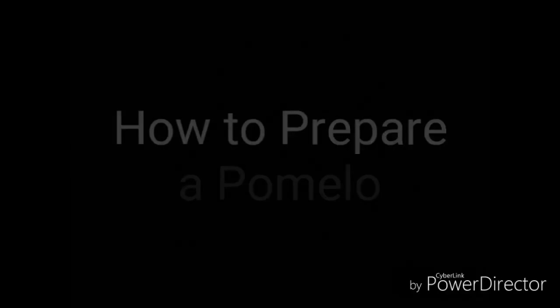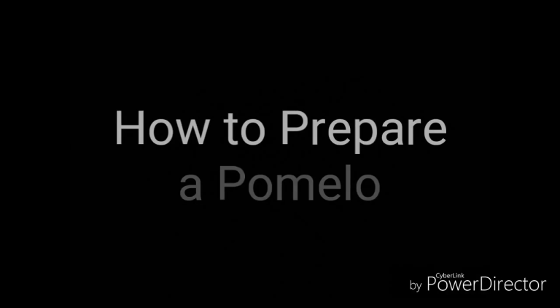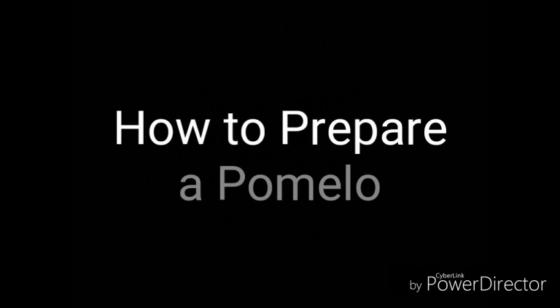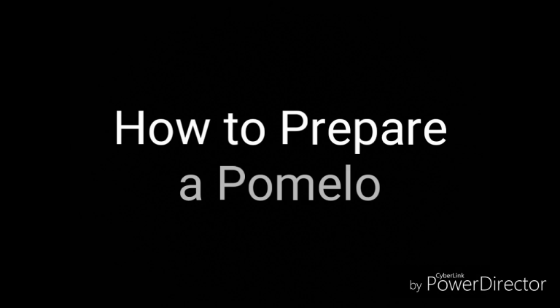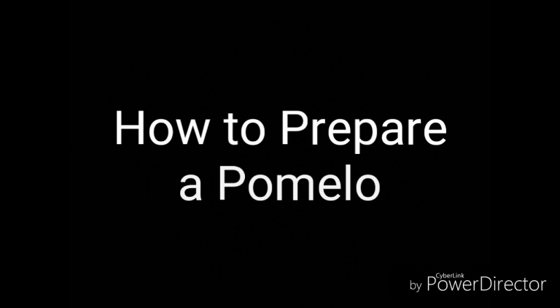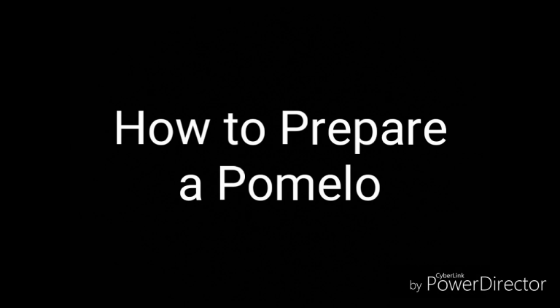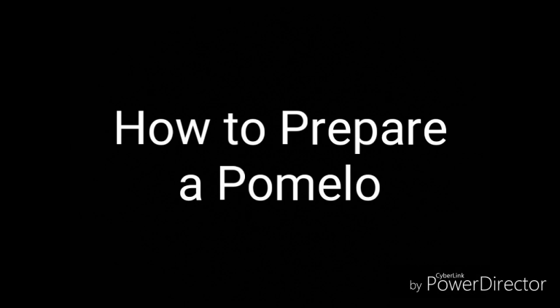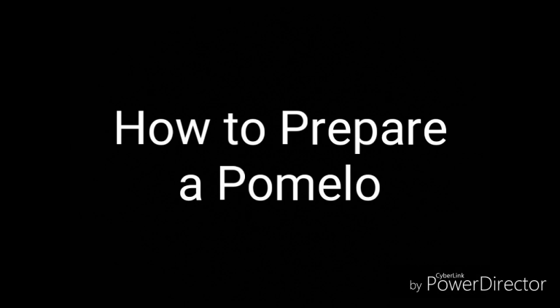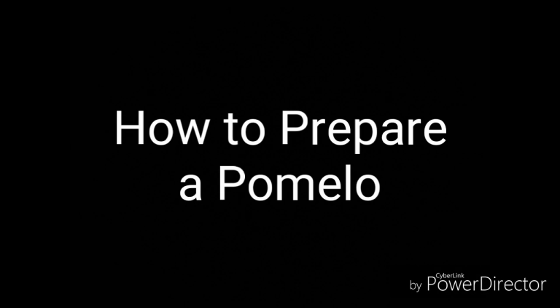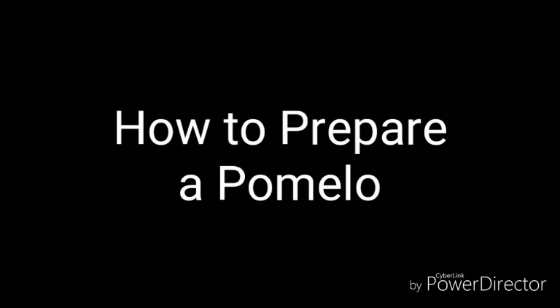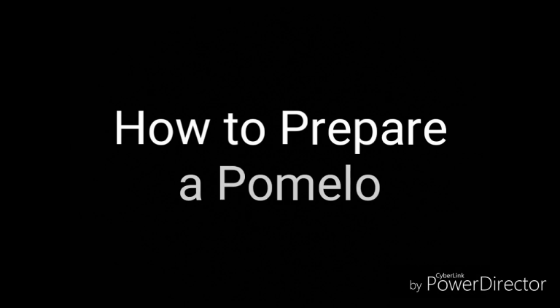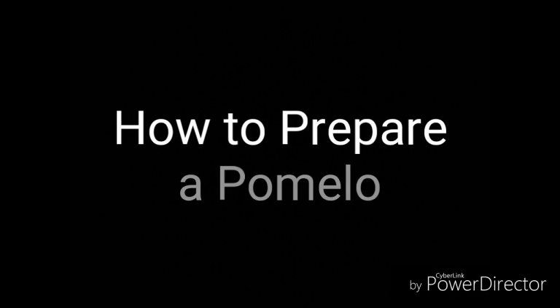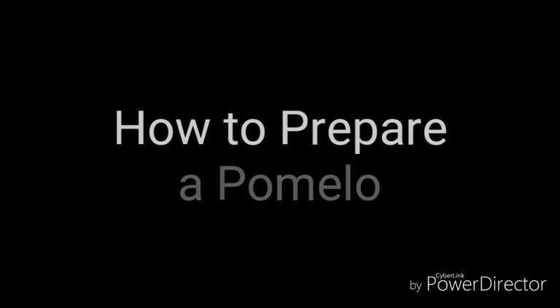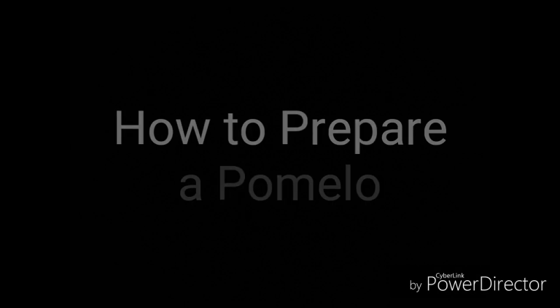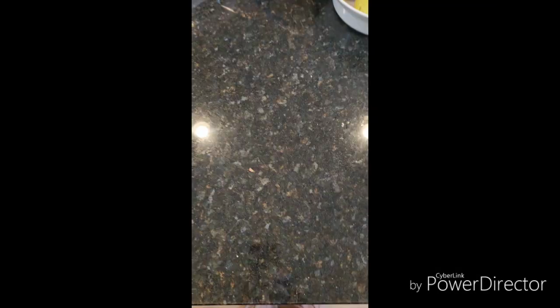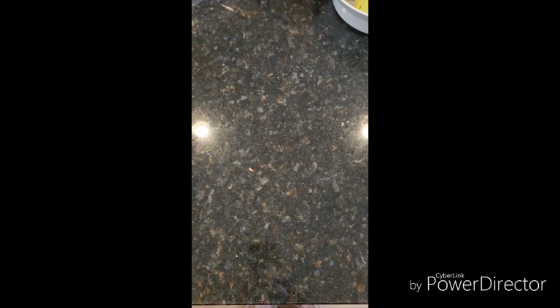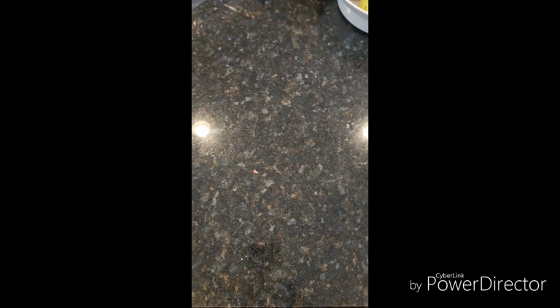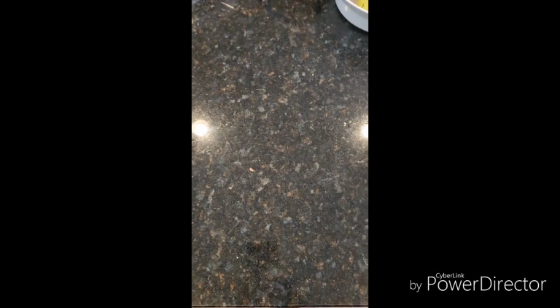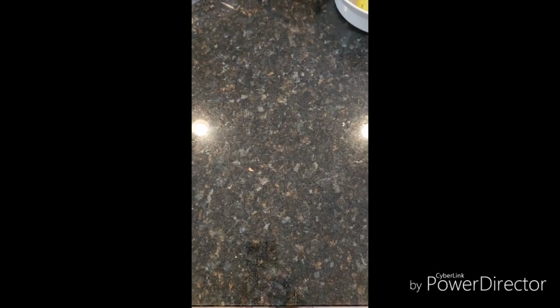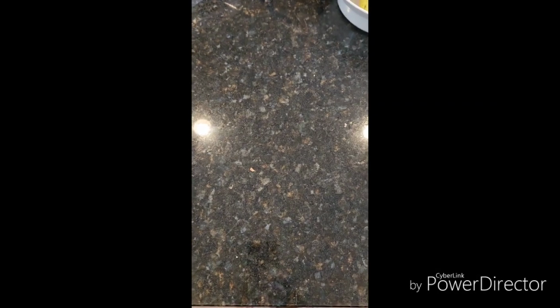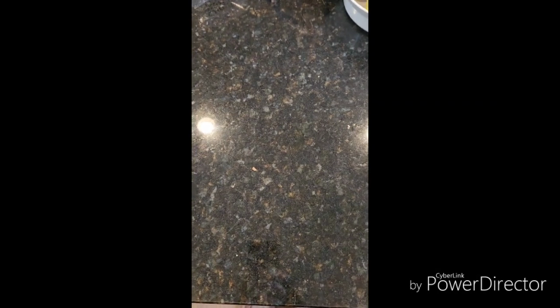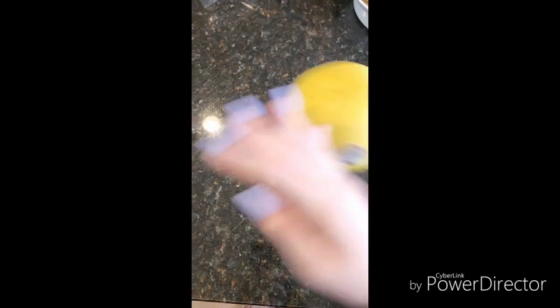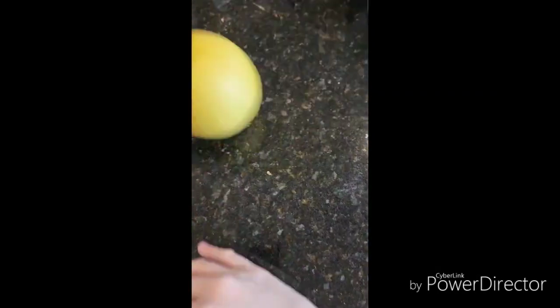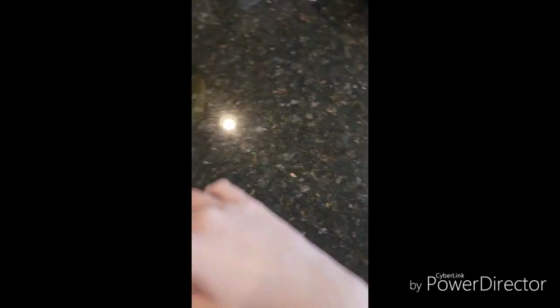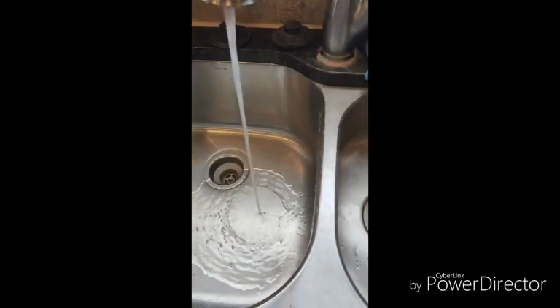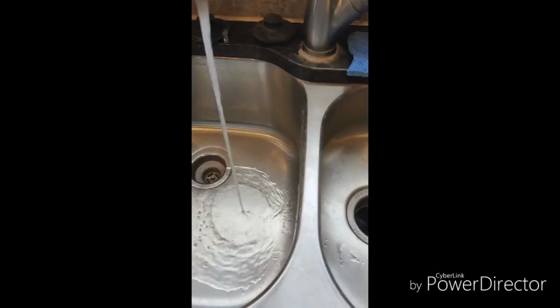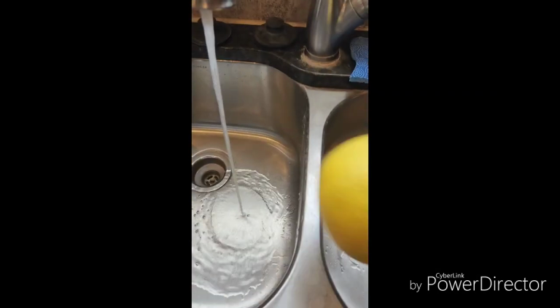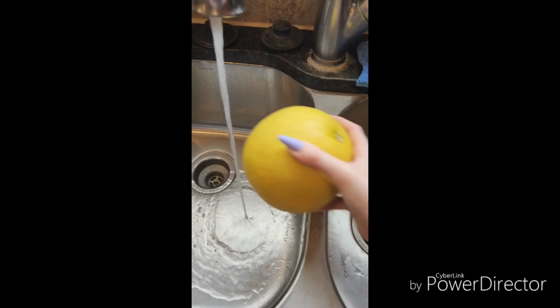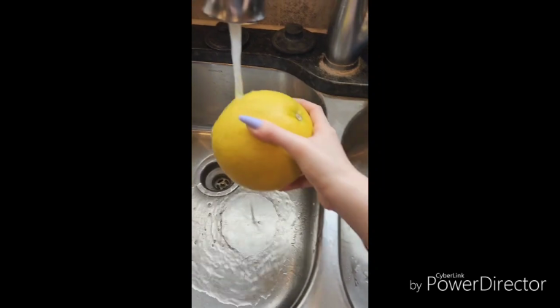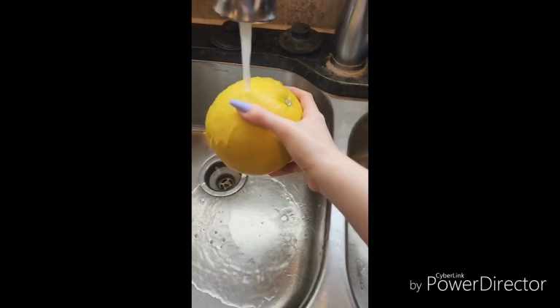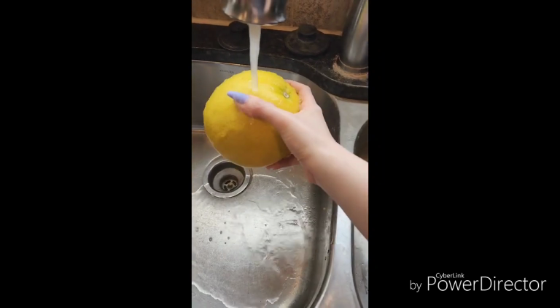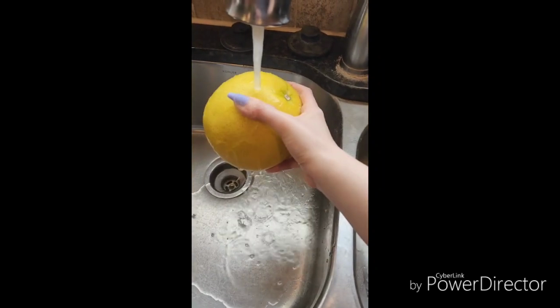How to prepare a pomelo. Get a pomelo, wash that pomelo — you know how it goes.